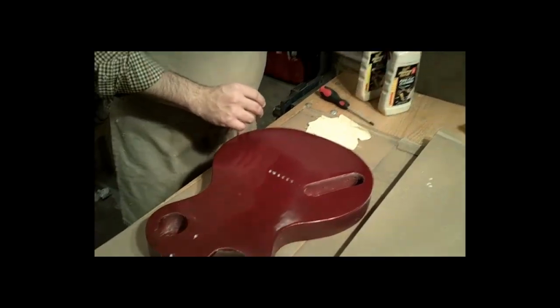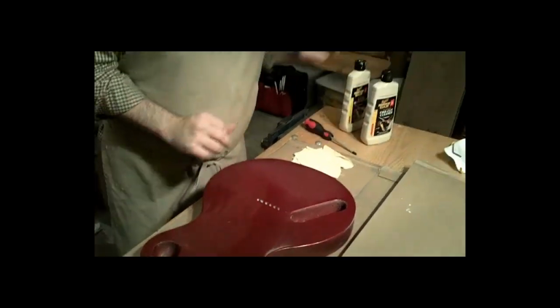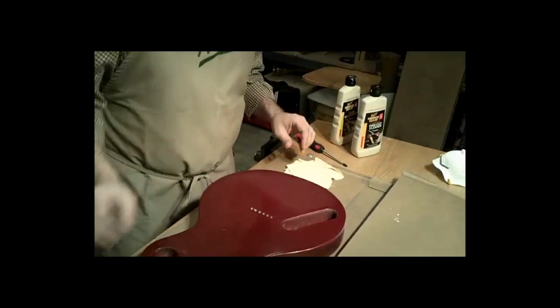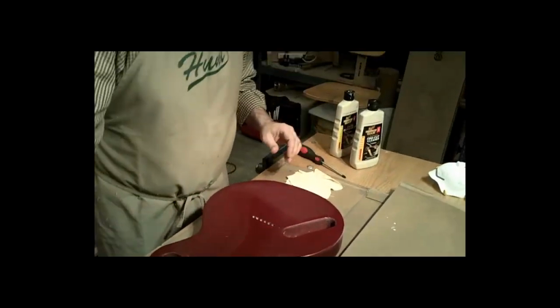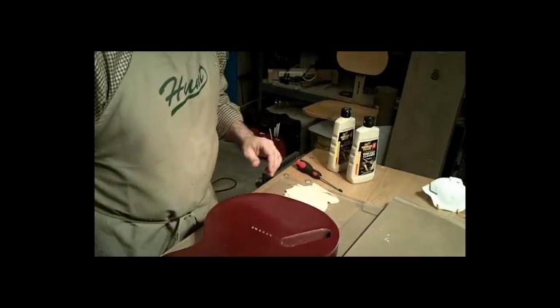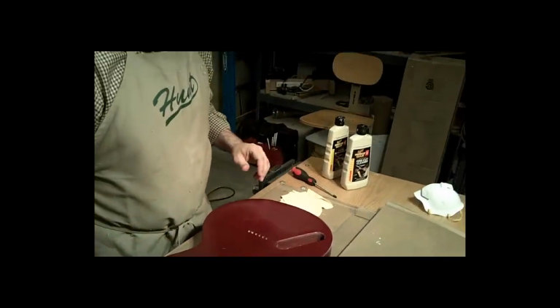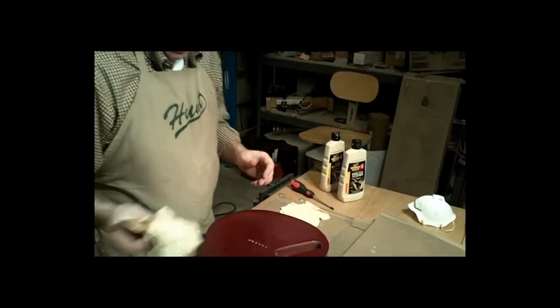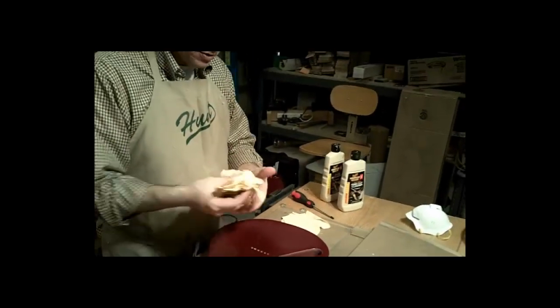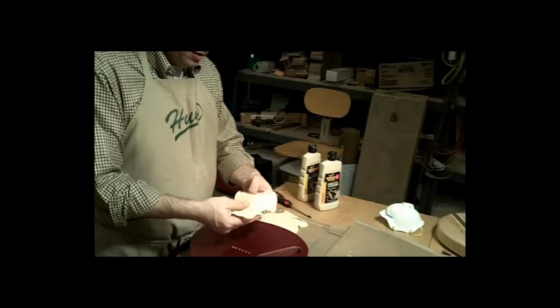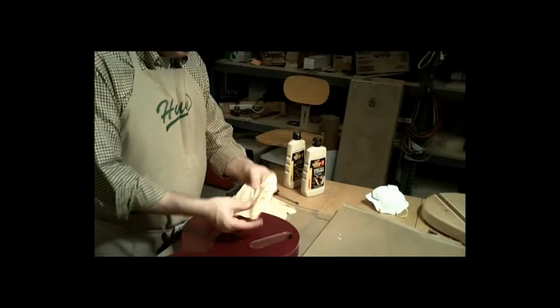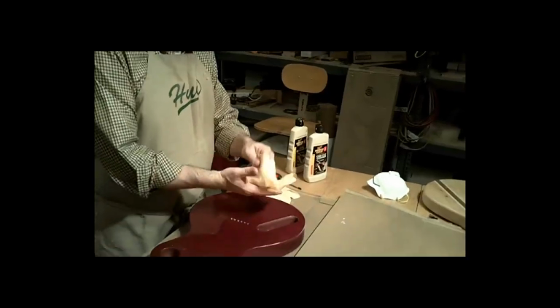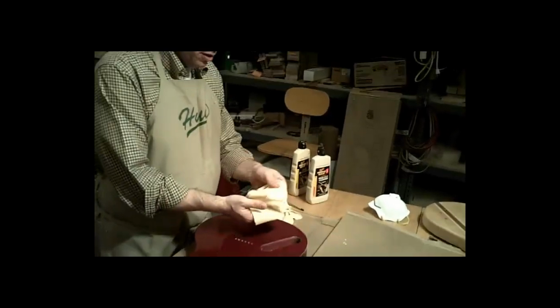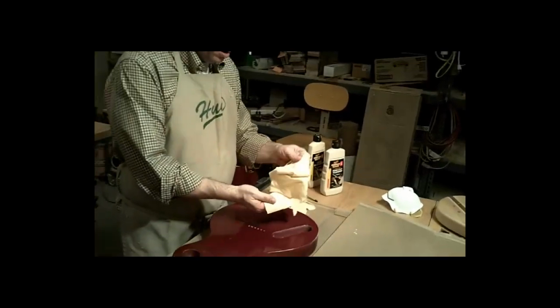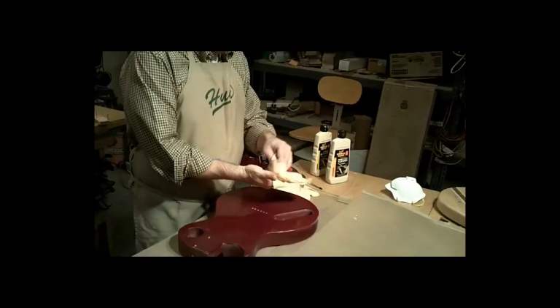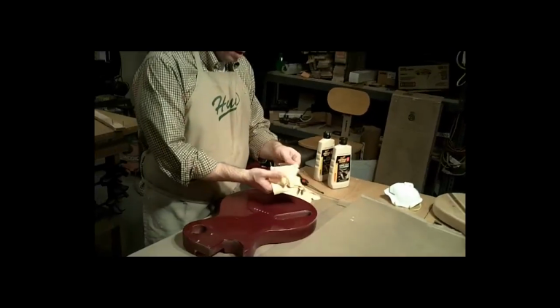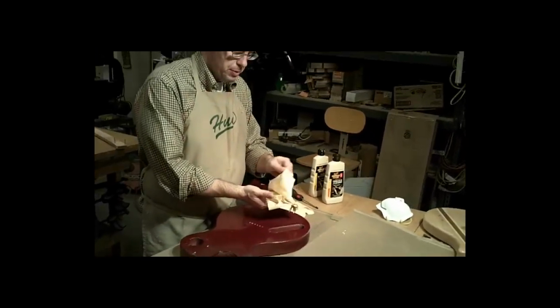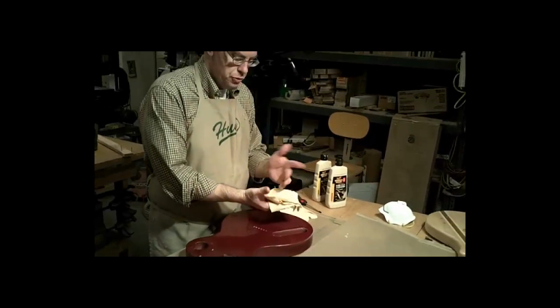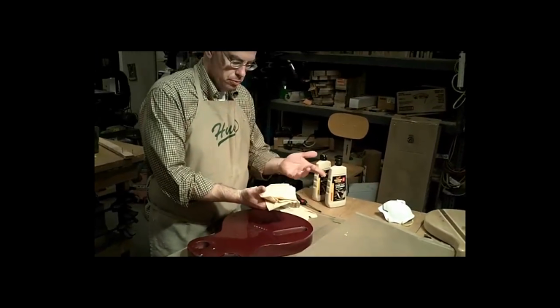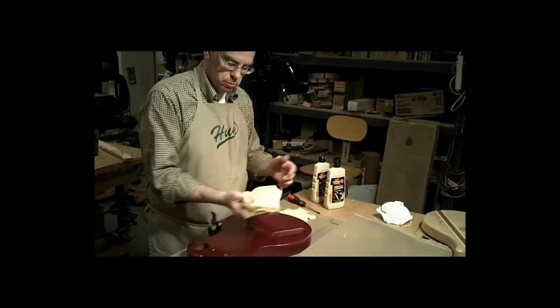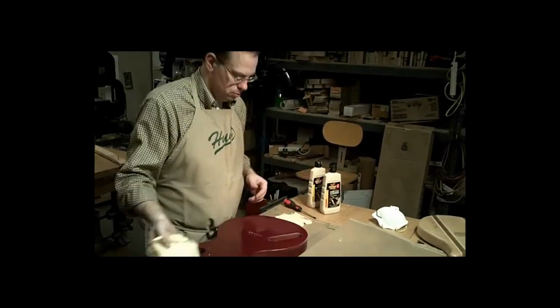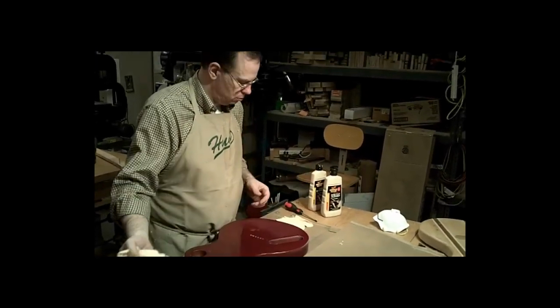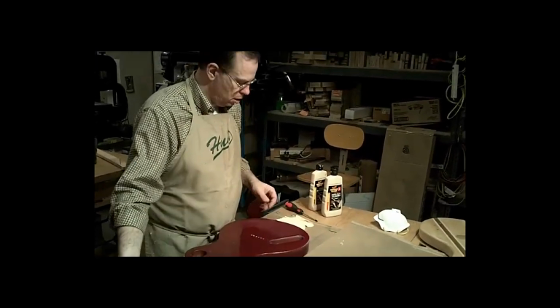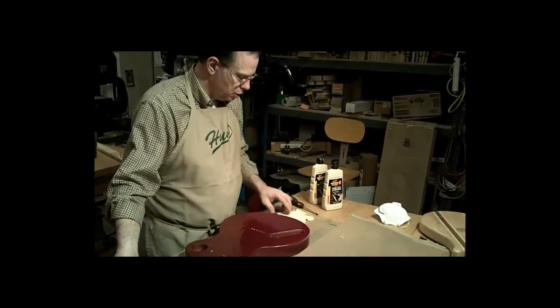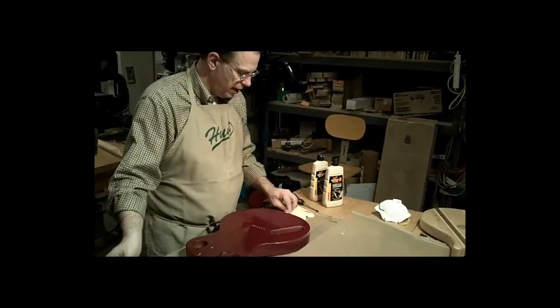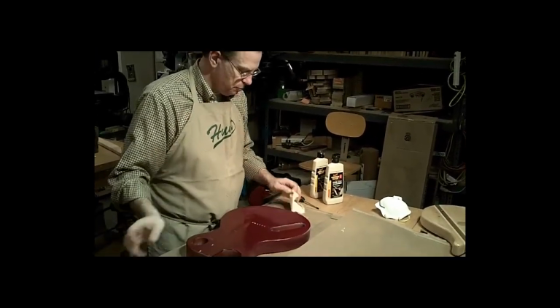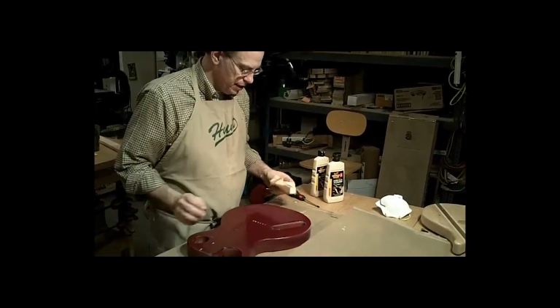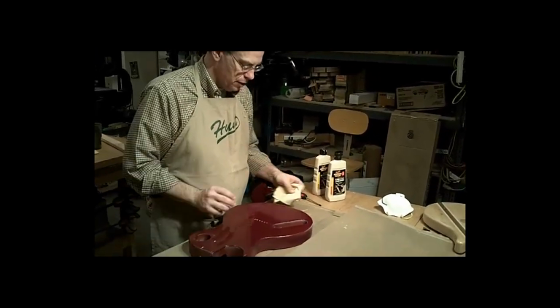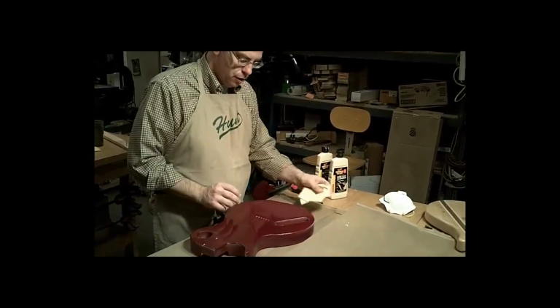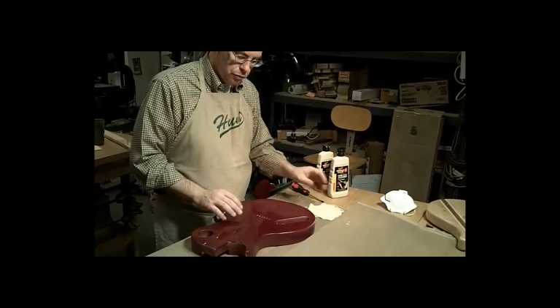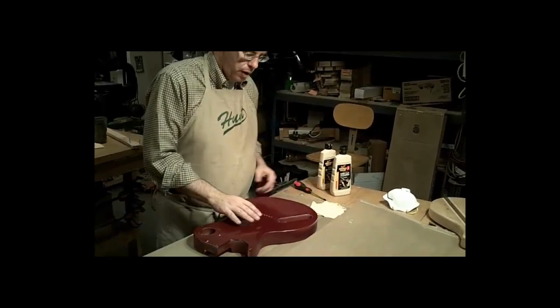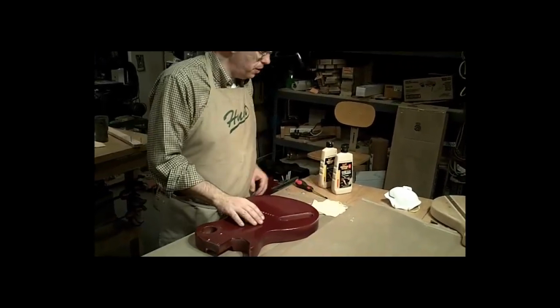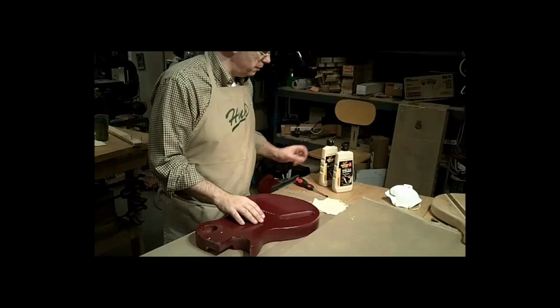You're going to want to have some rags. This is just an old cut-up t-shirt. You want to have plenty of that — you're going to go through quite a bit of it.